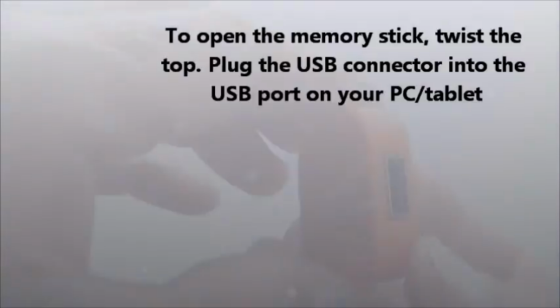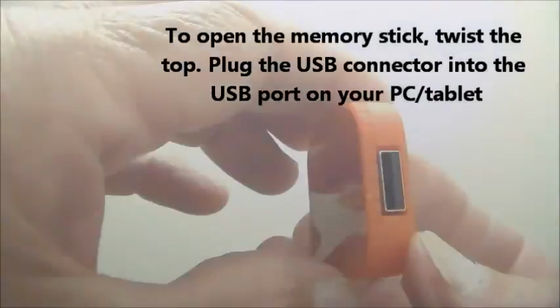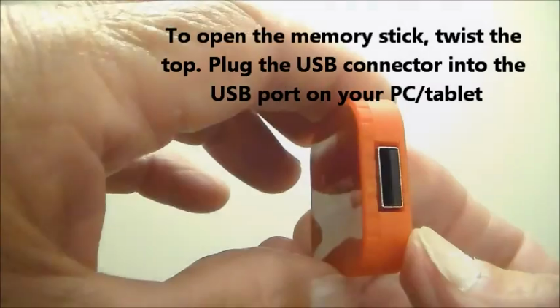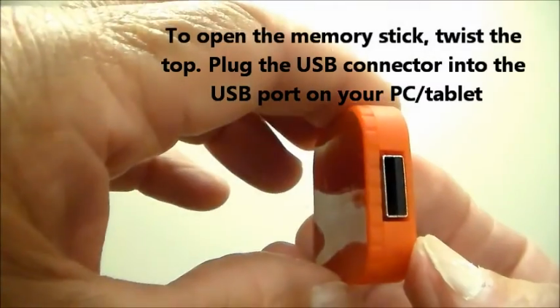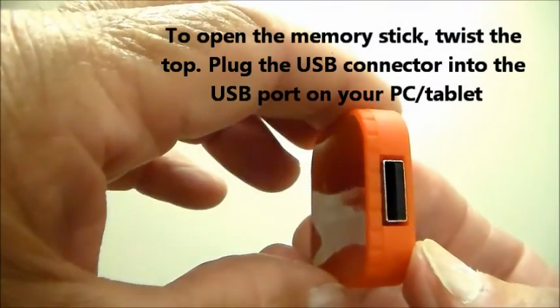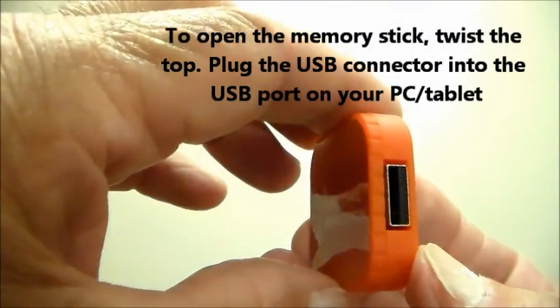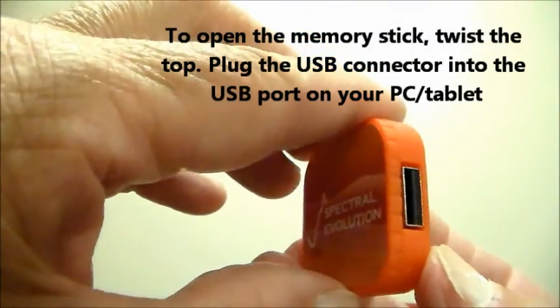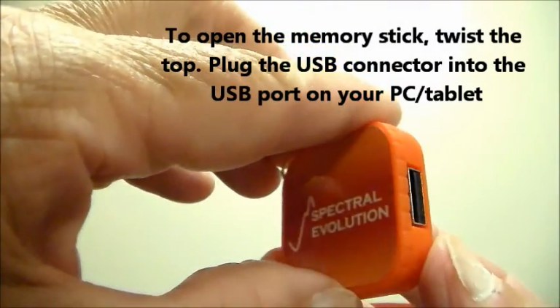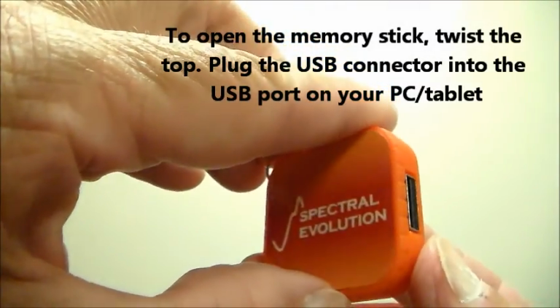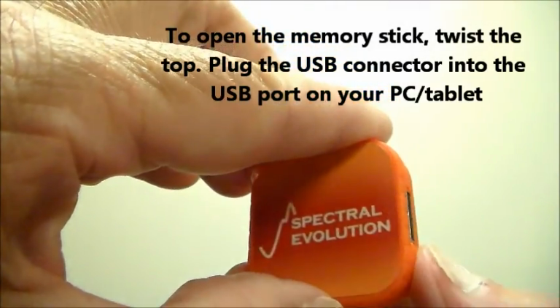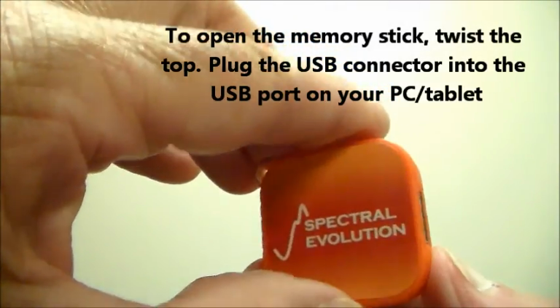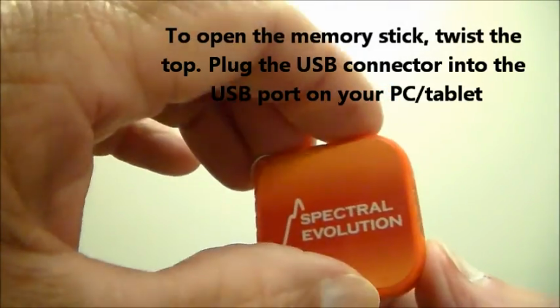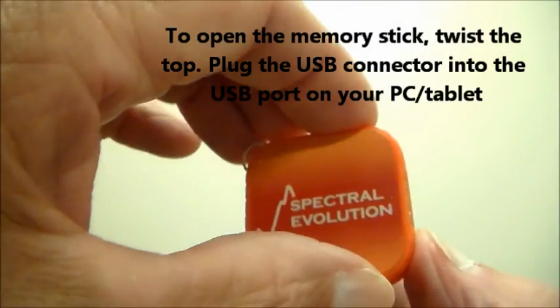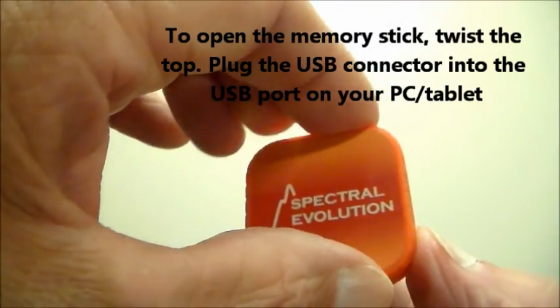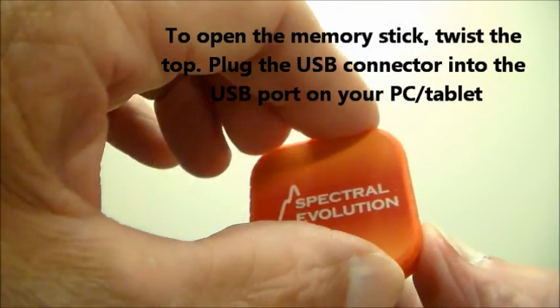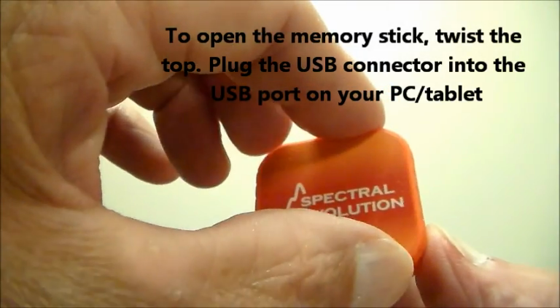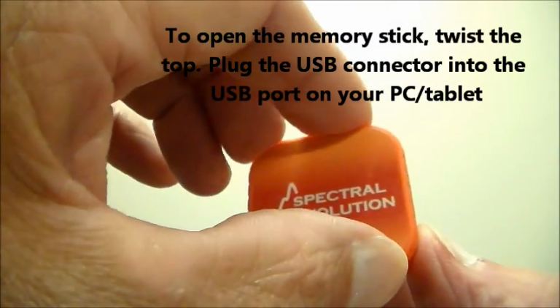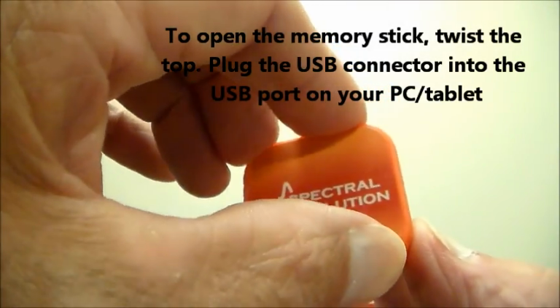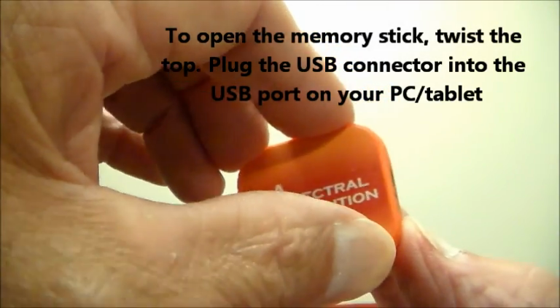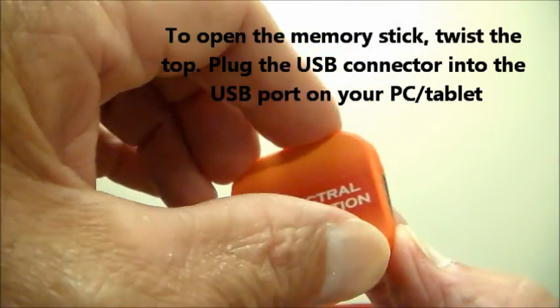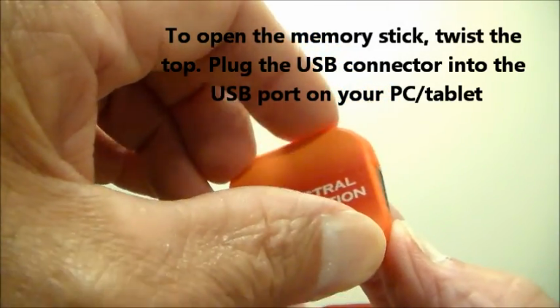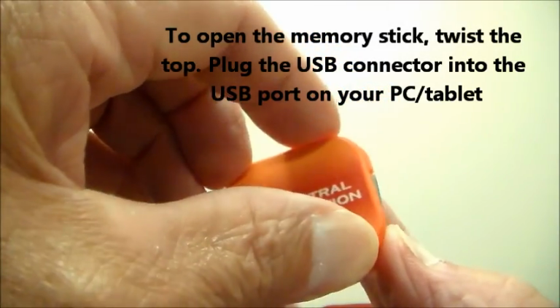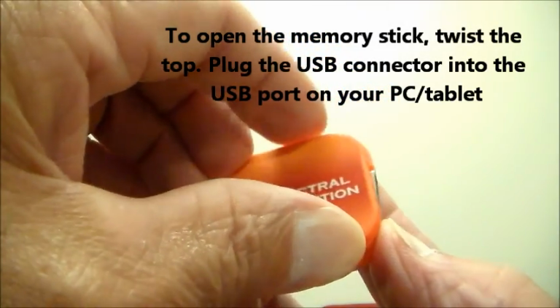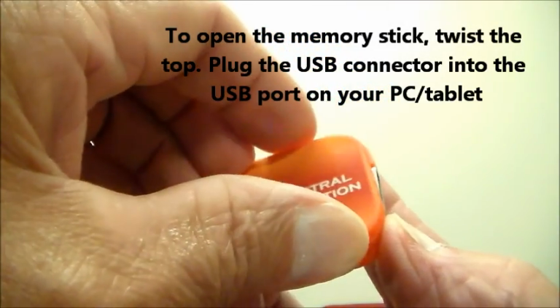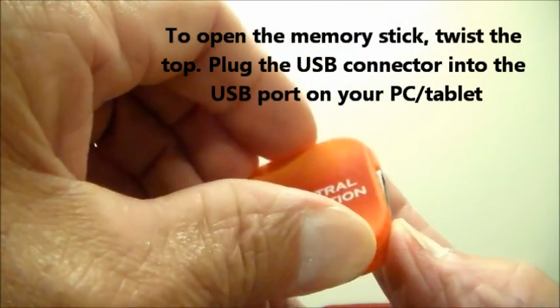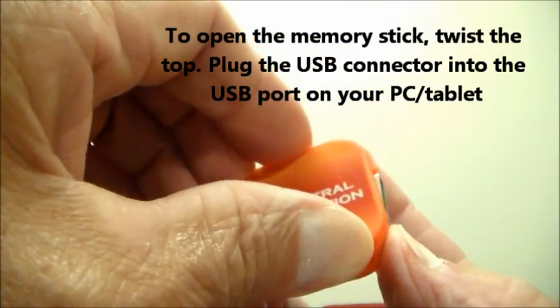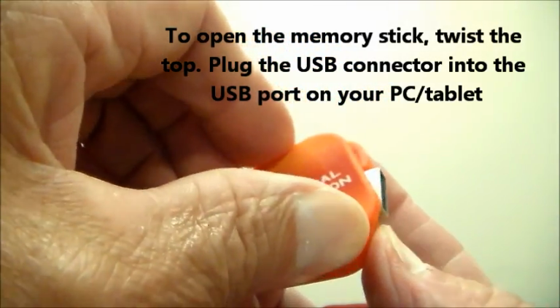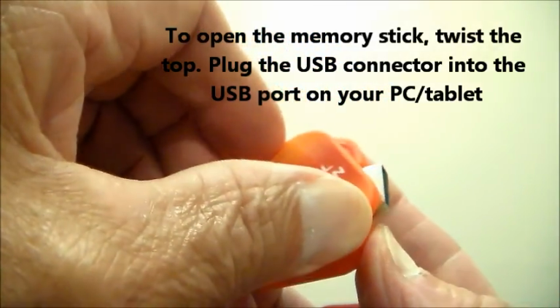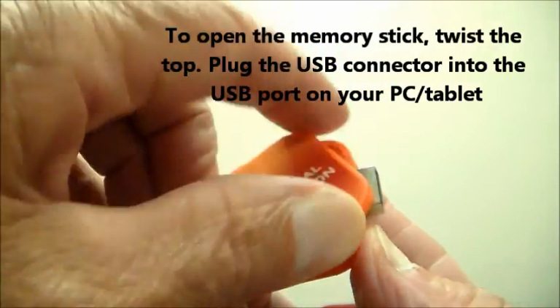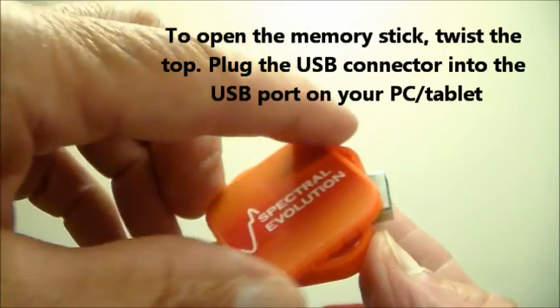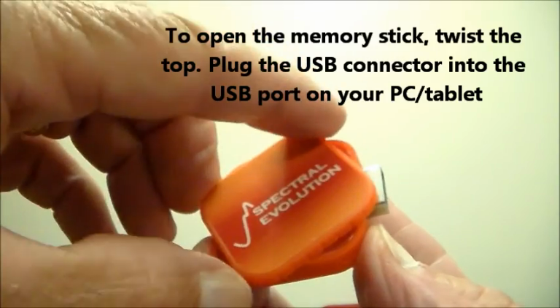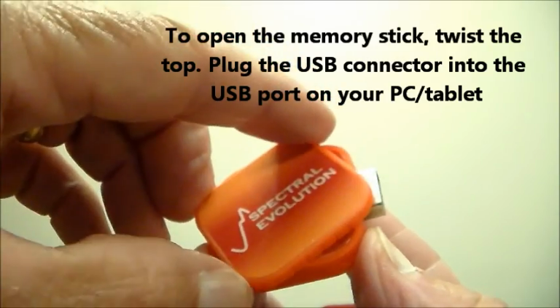Twist the memory stick to open. Plug into the USB port on your computer to download the Darwin SP software.